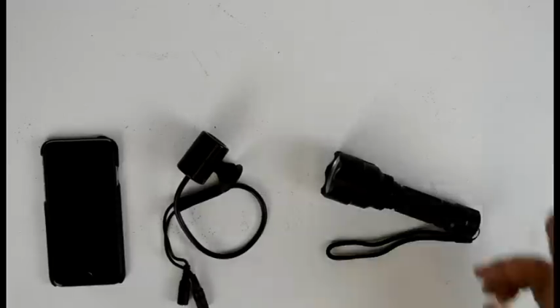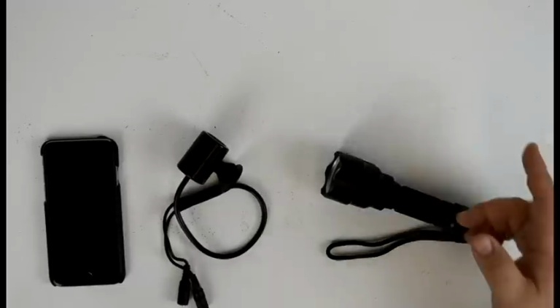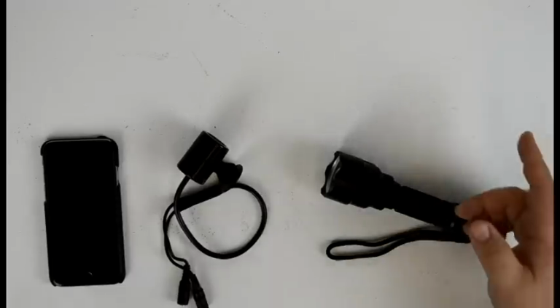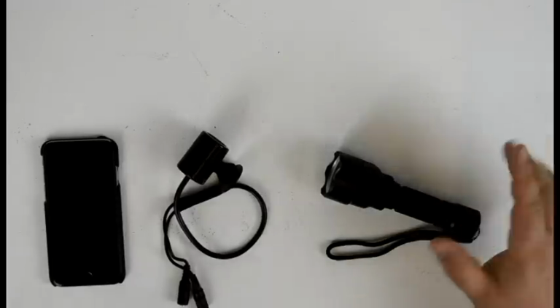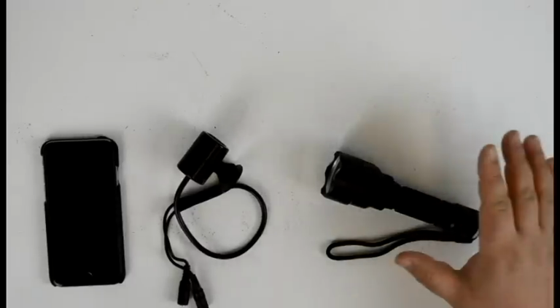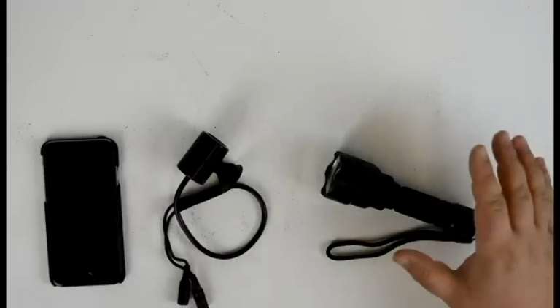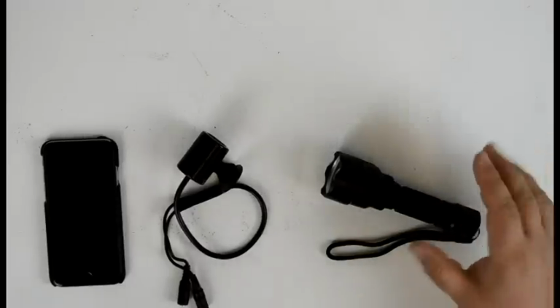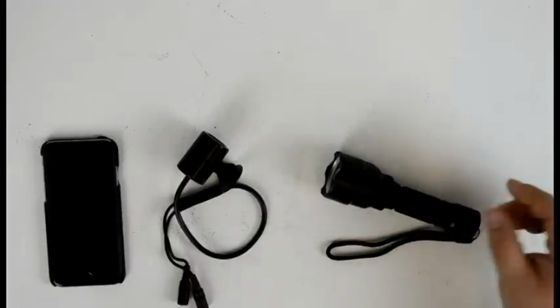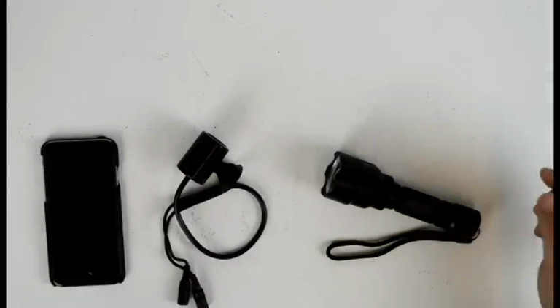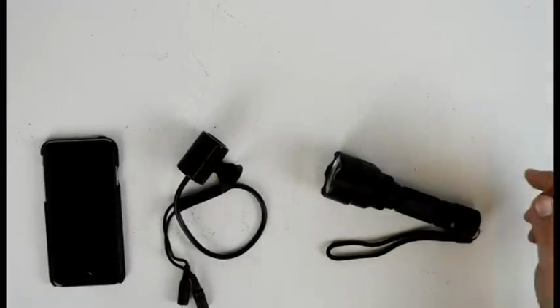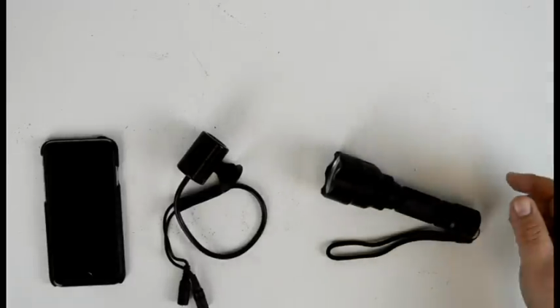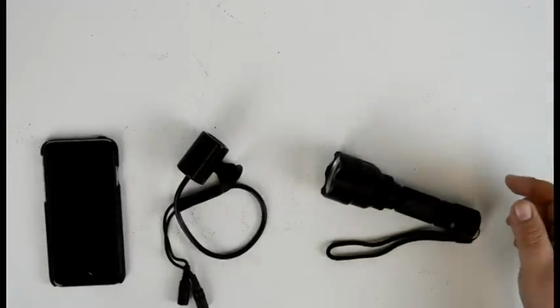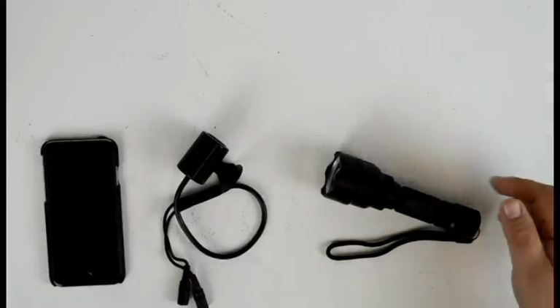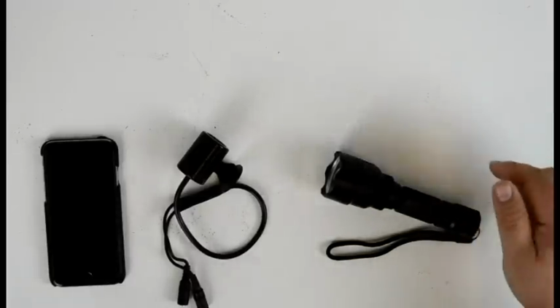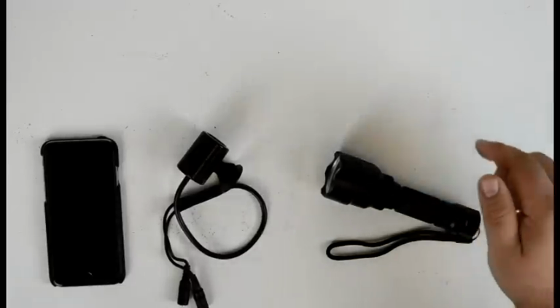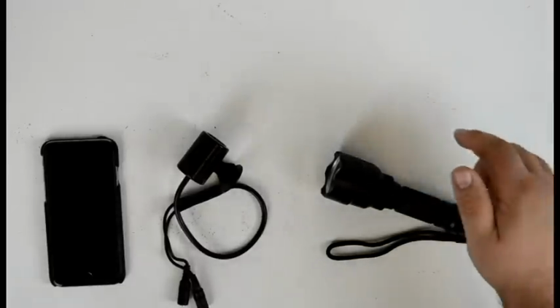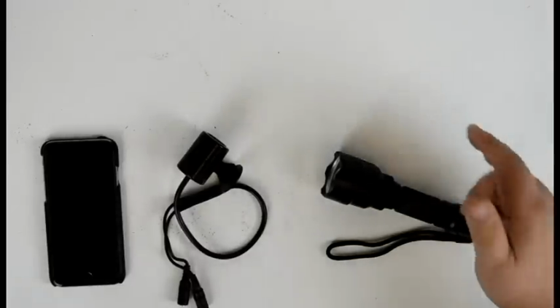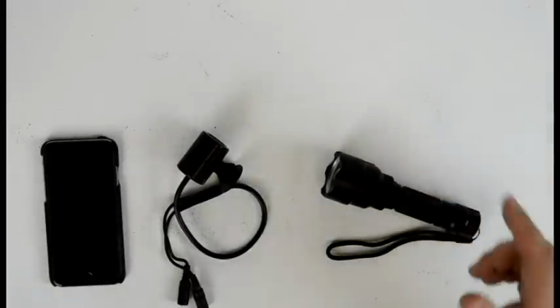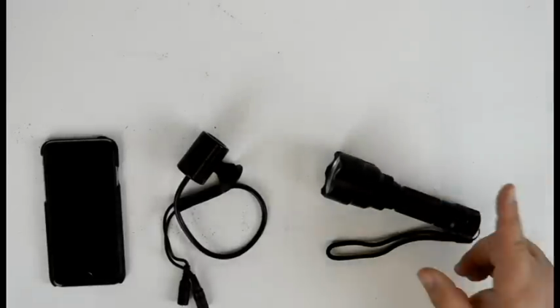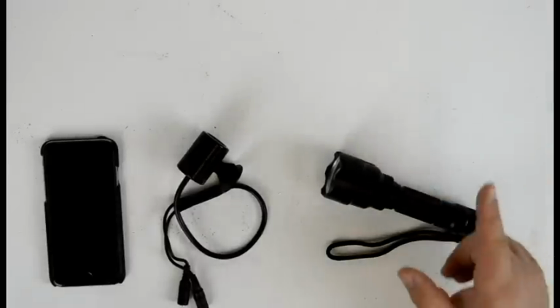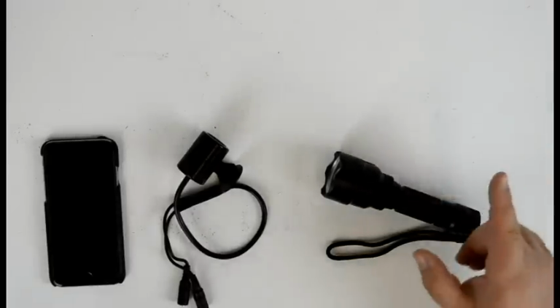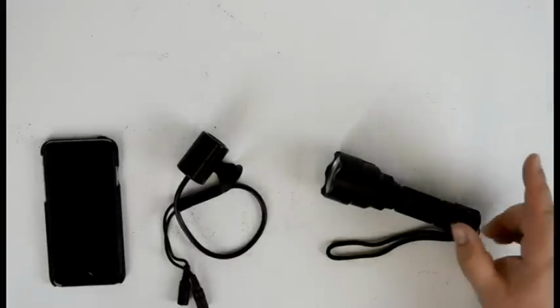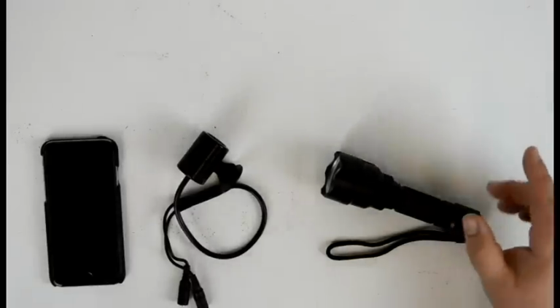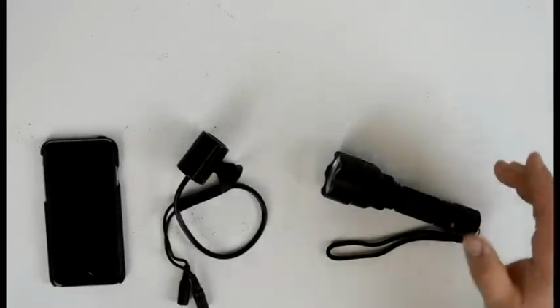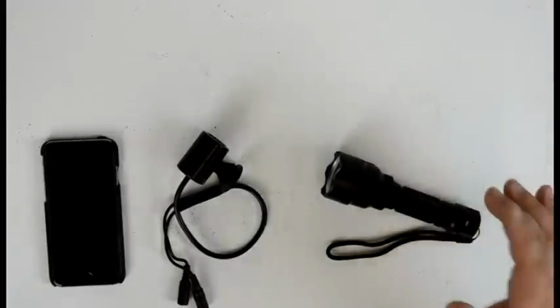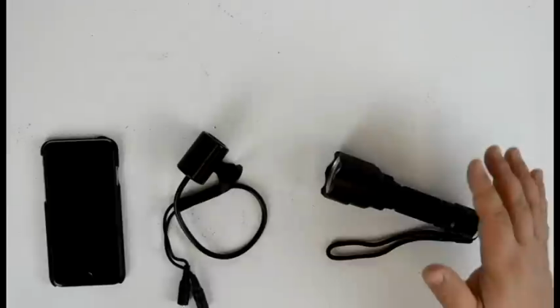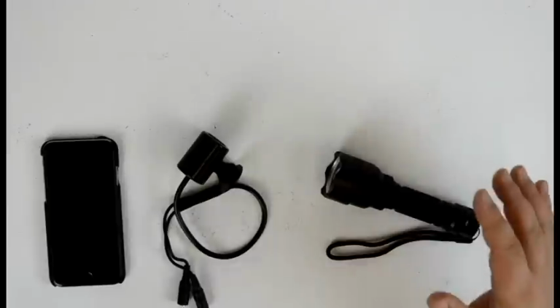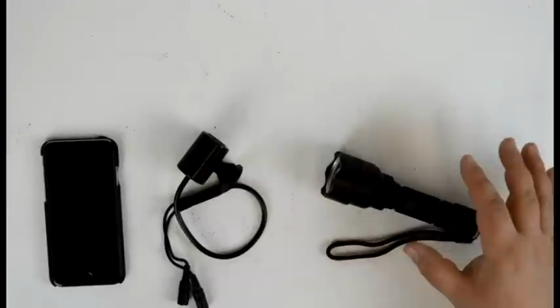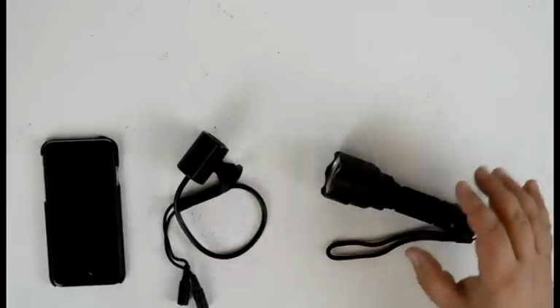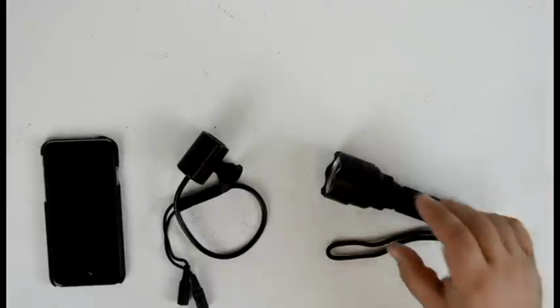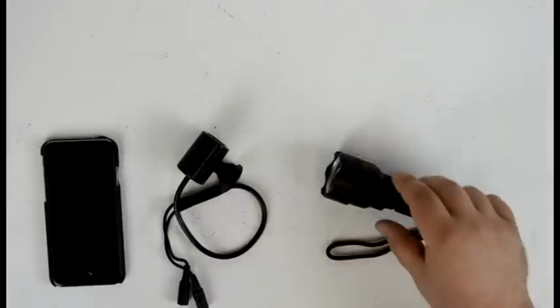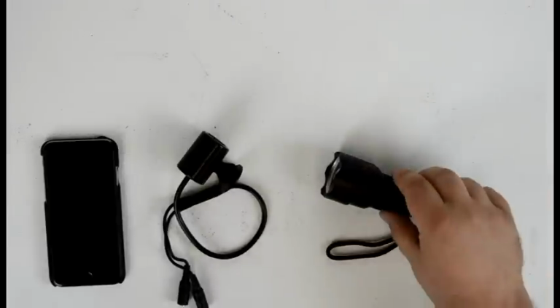Hey guys, Scott from Fry Props here, and today we're going to be taking a look at an exciting new product called the Gantum Torch Escape.